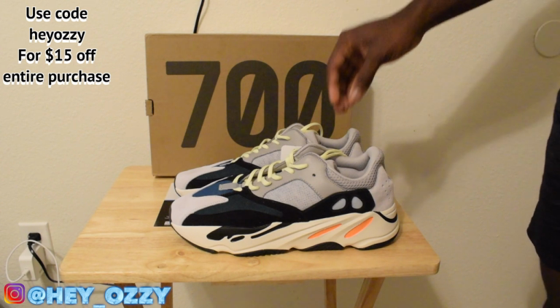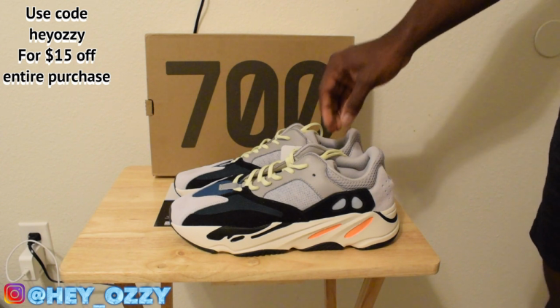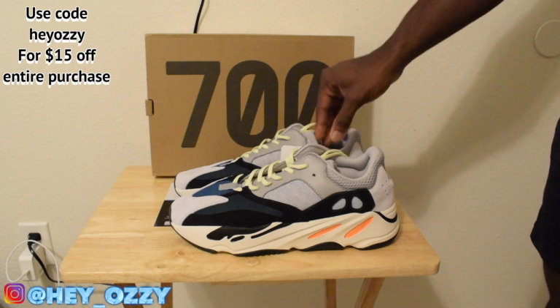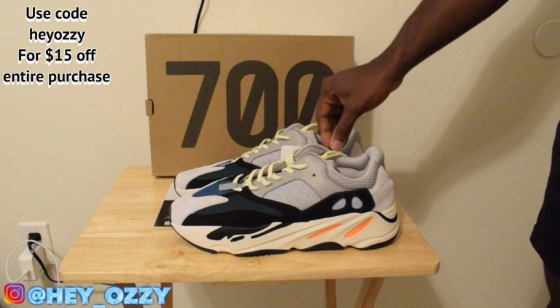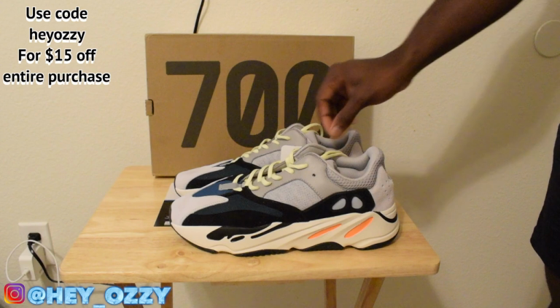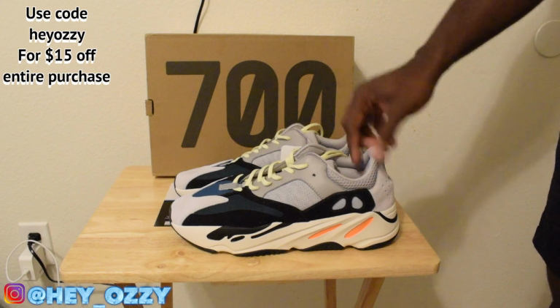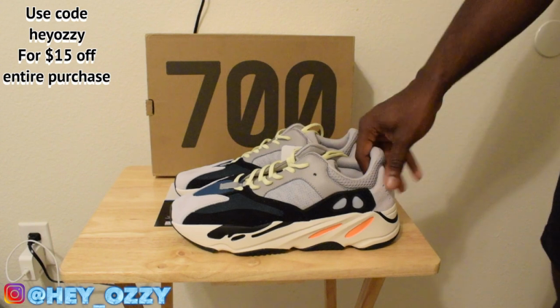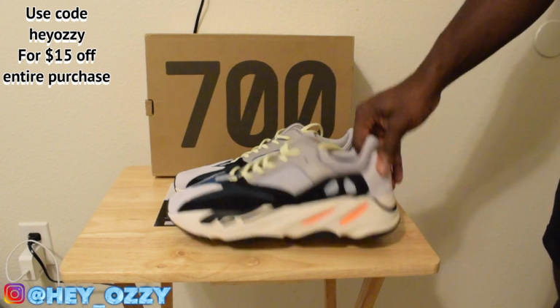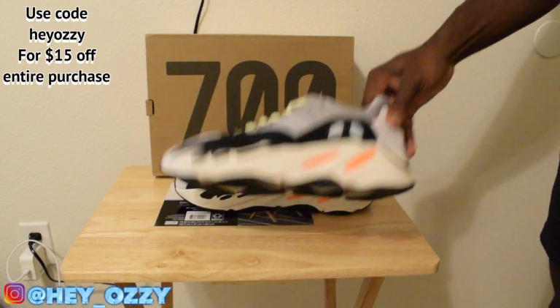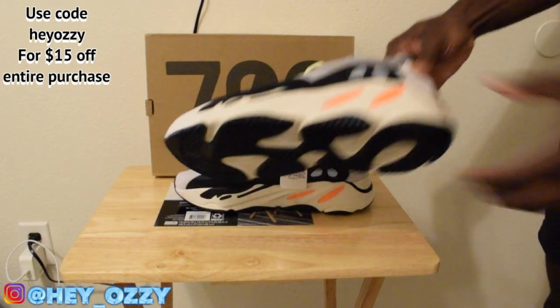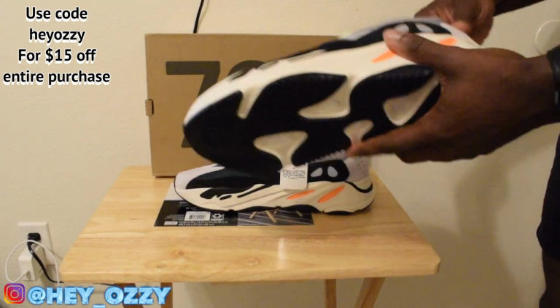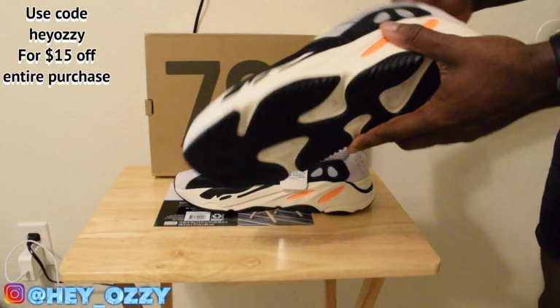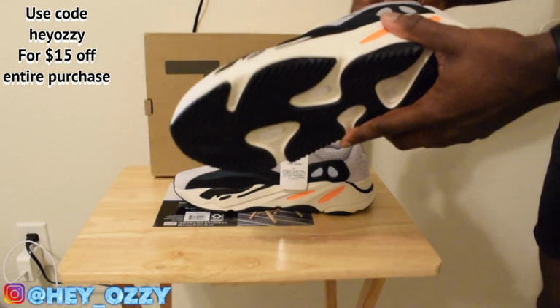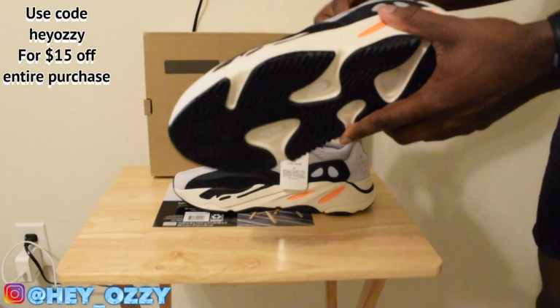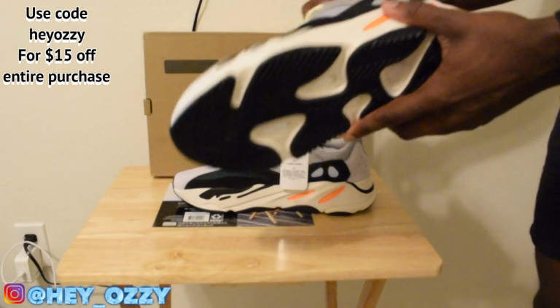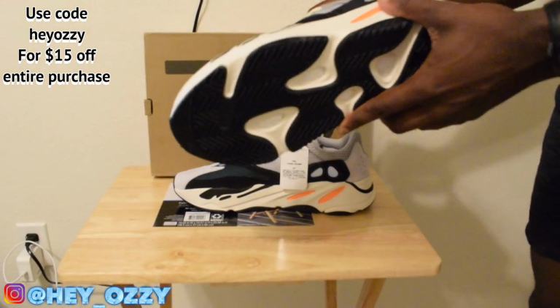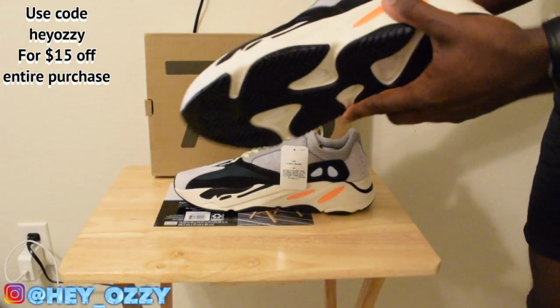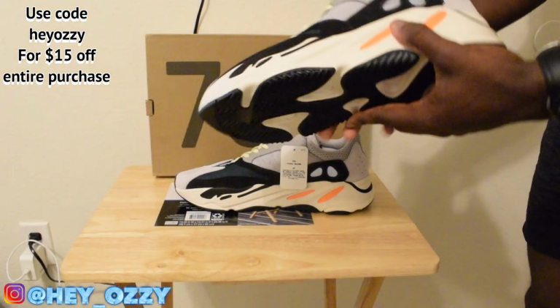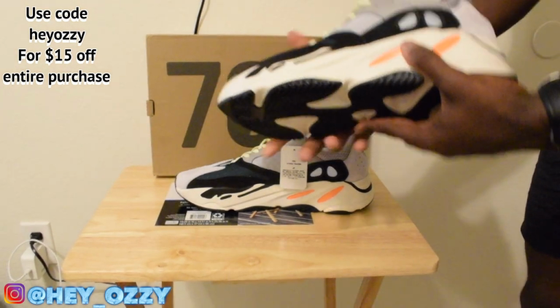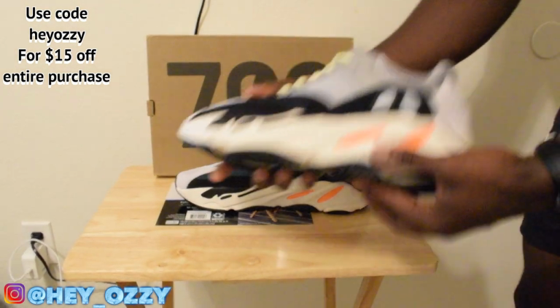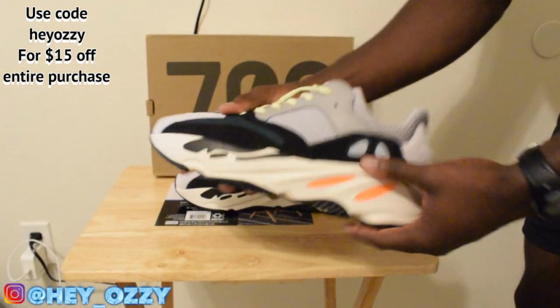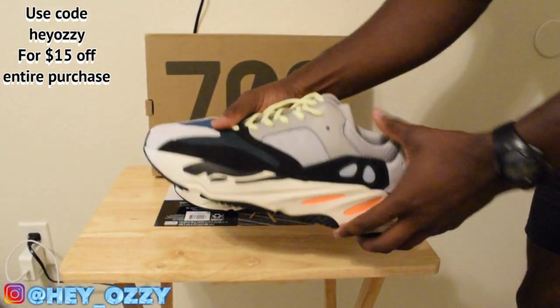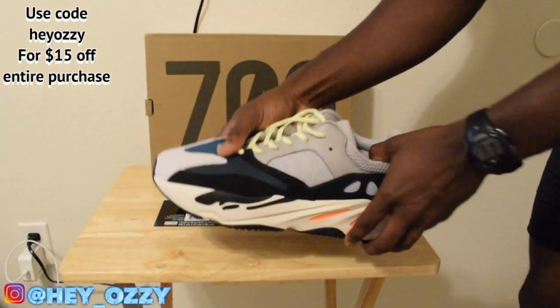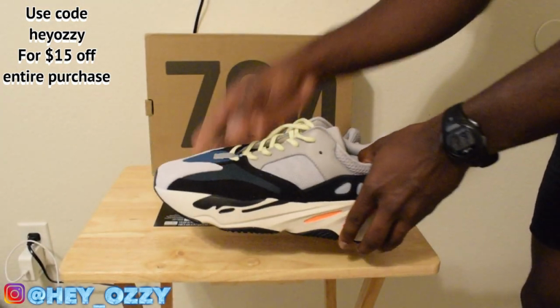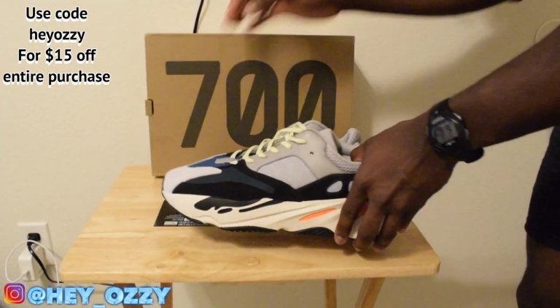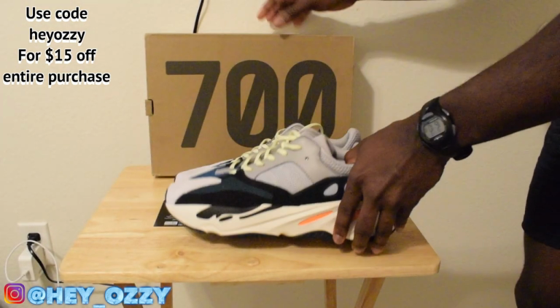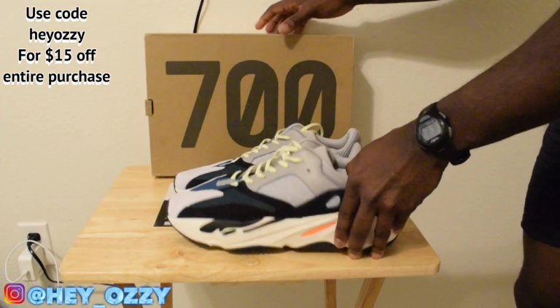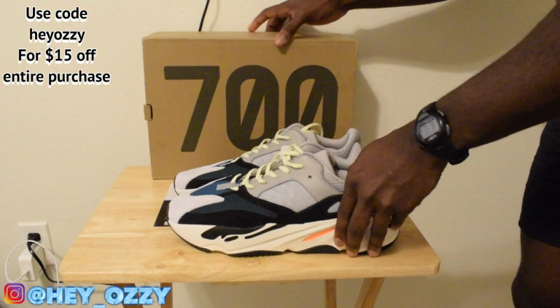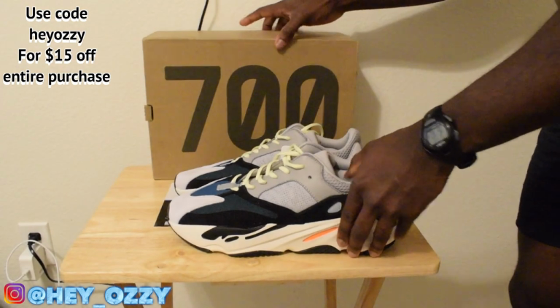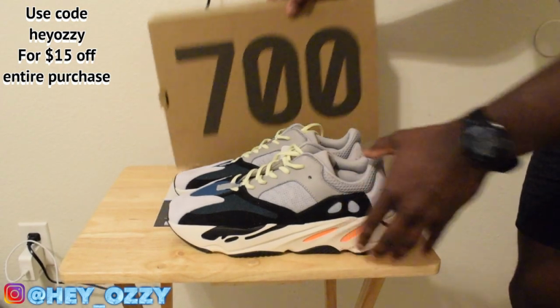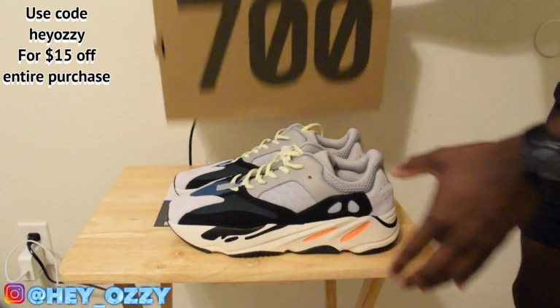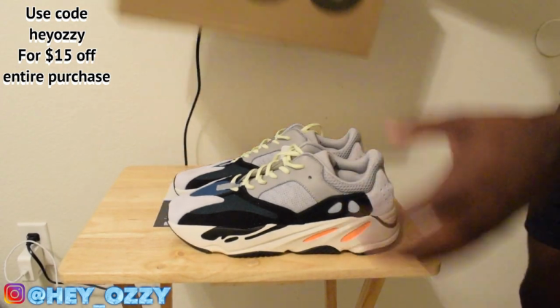I just wanted to show you guys what the quality looks like. But before I get into that, let's look at the box.